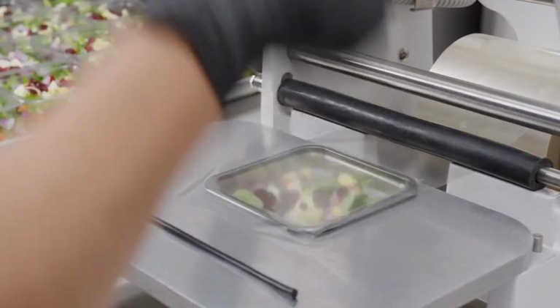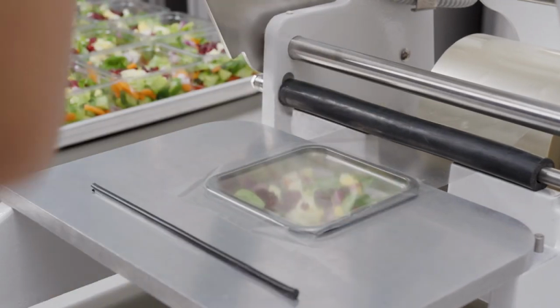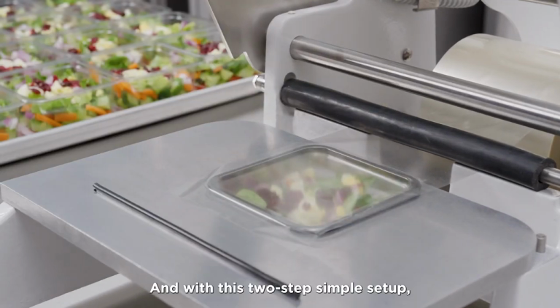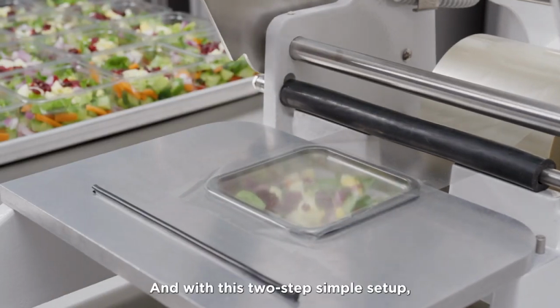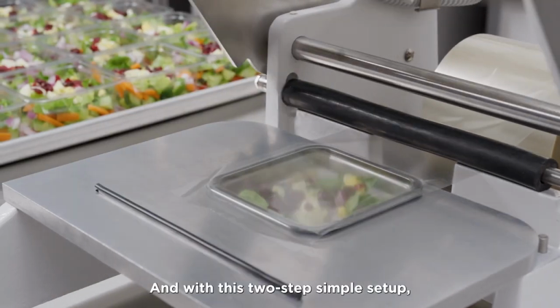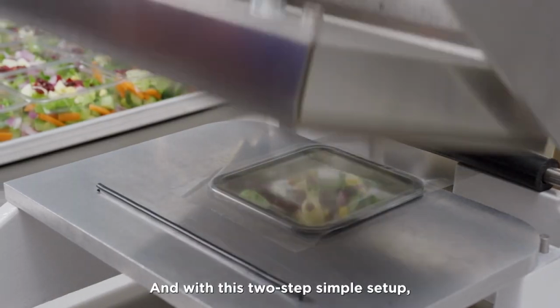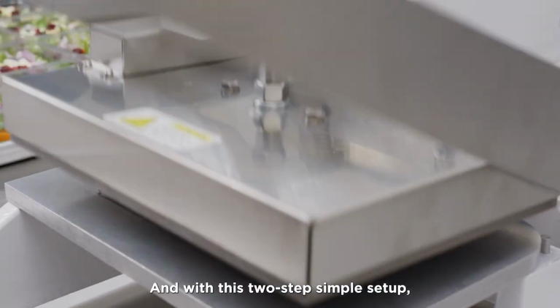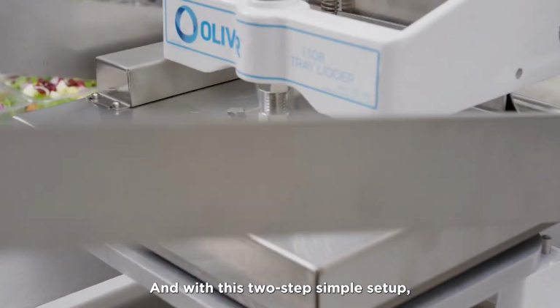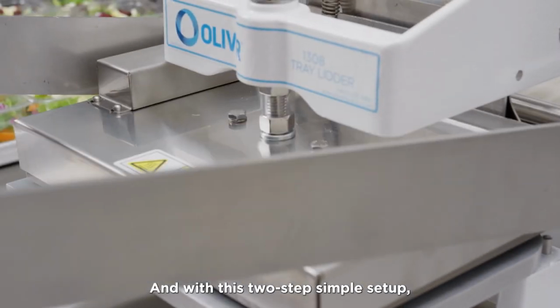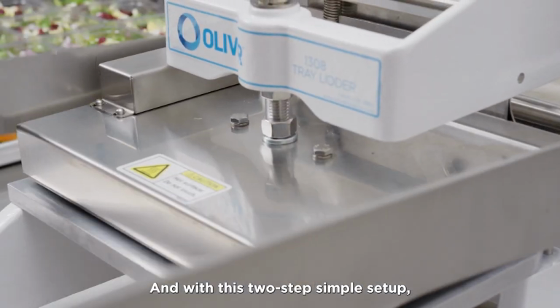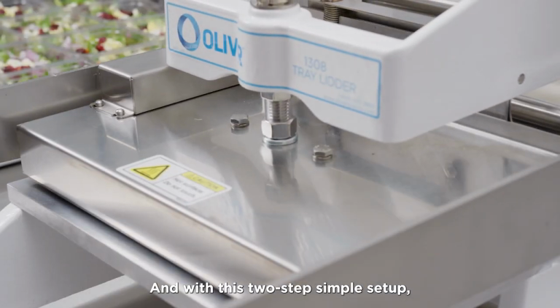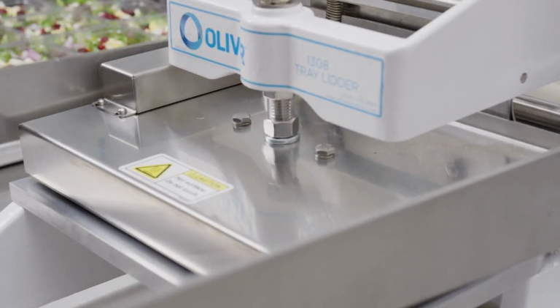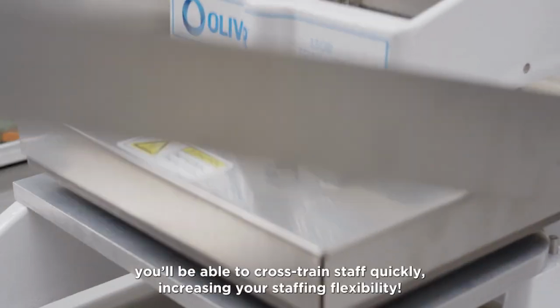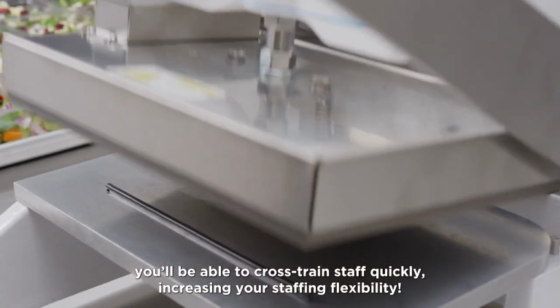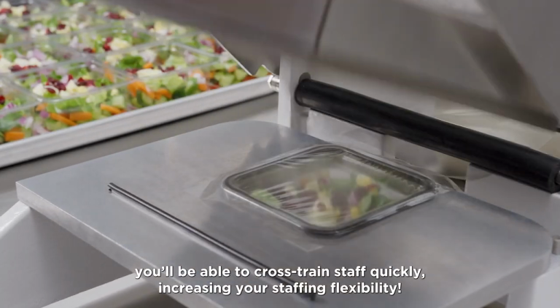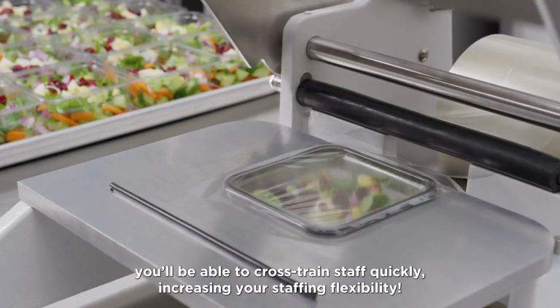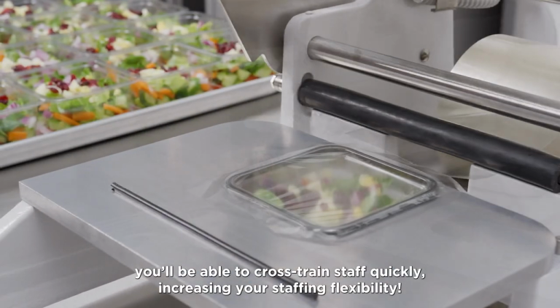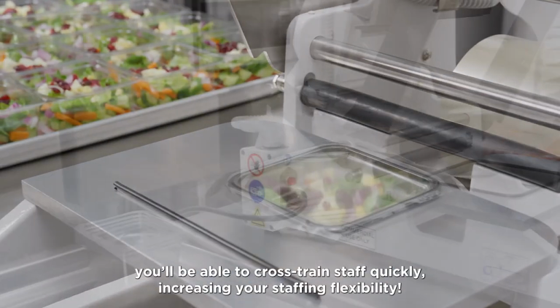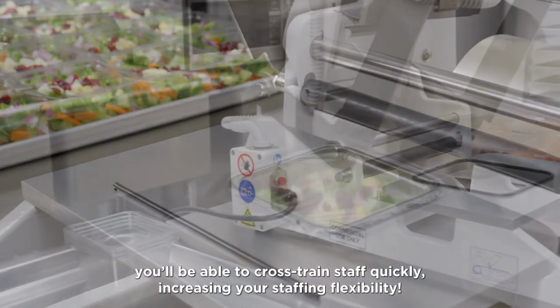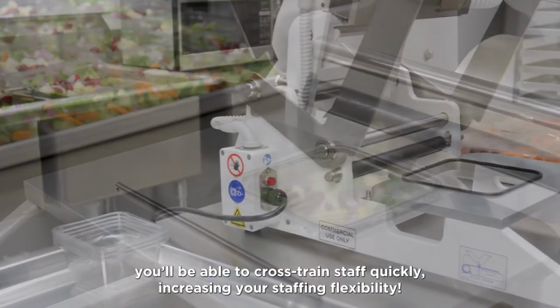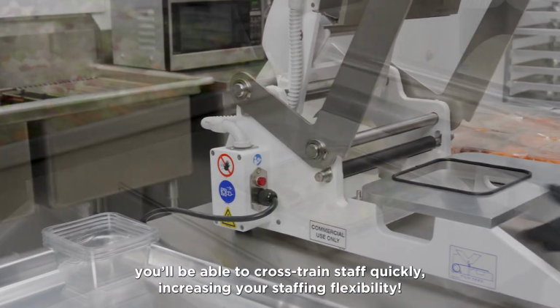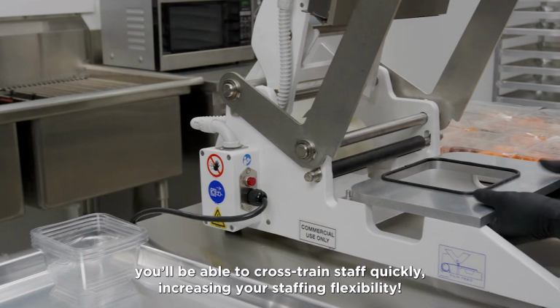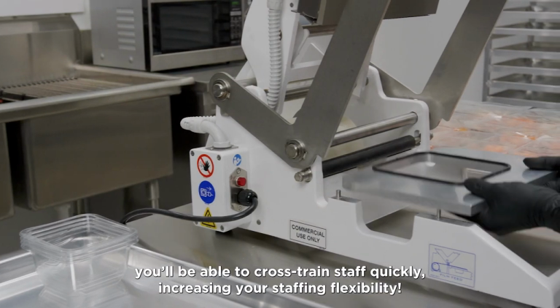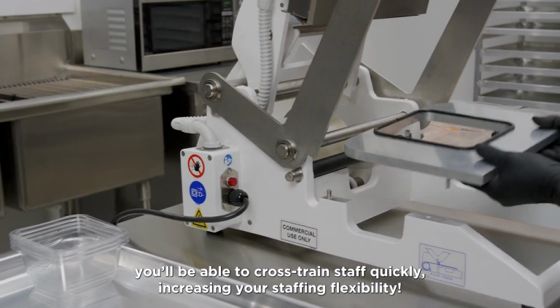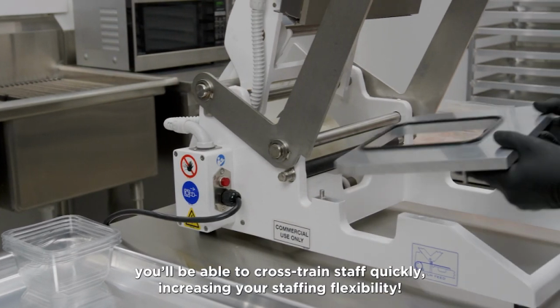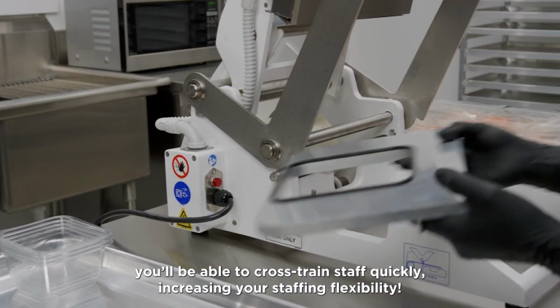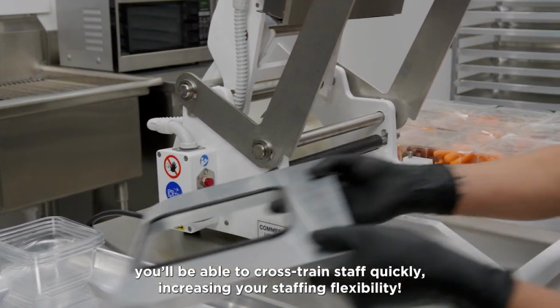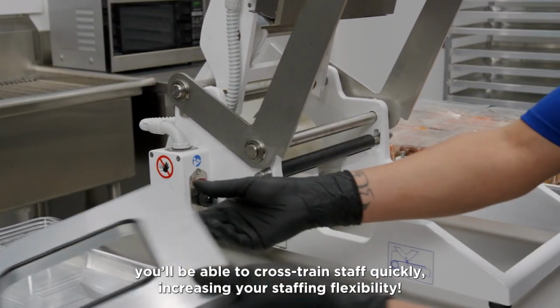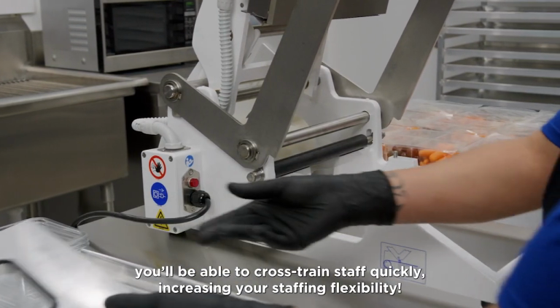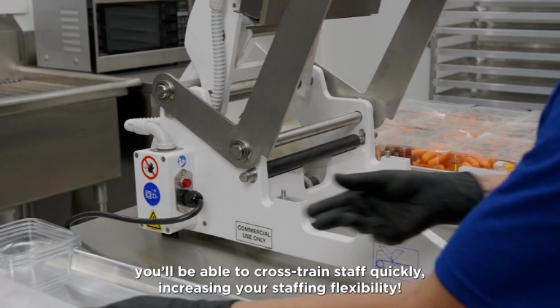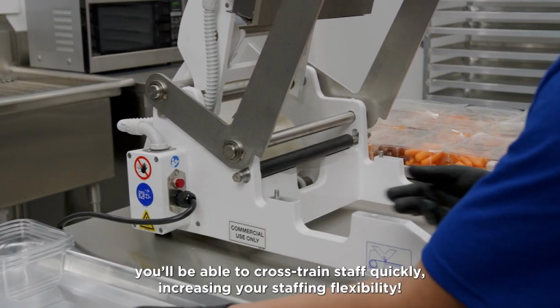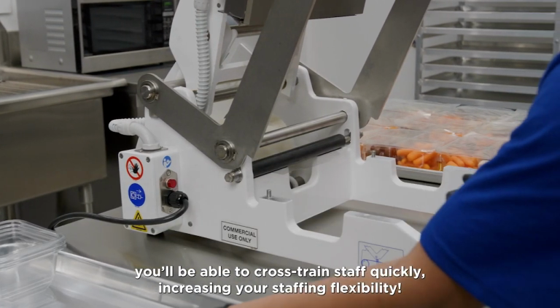With this two-step simple setup, you'll be able to cross-train staff quickly, increasing your staffing flexibility.